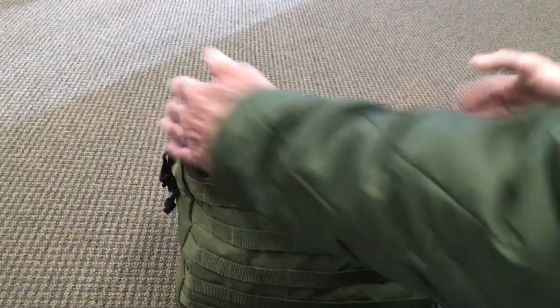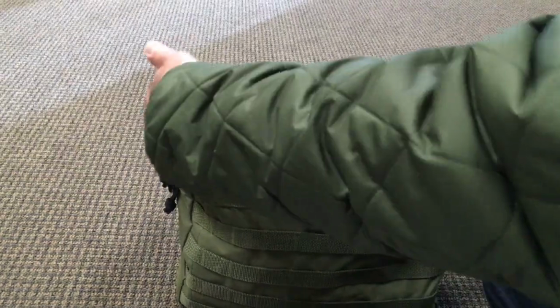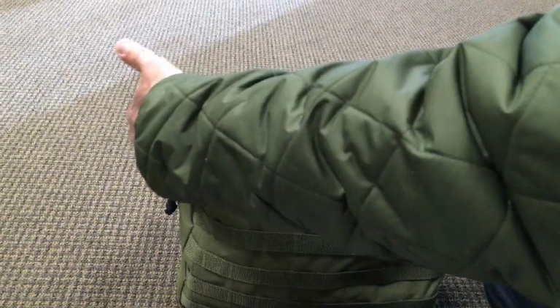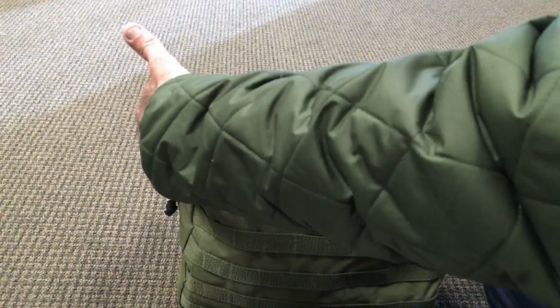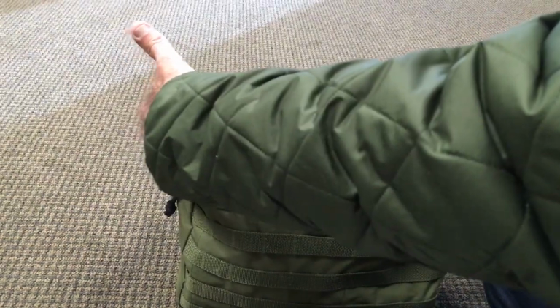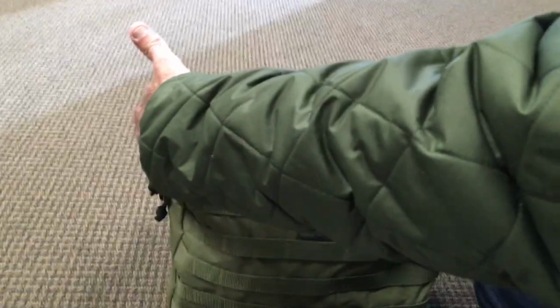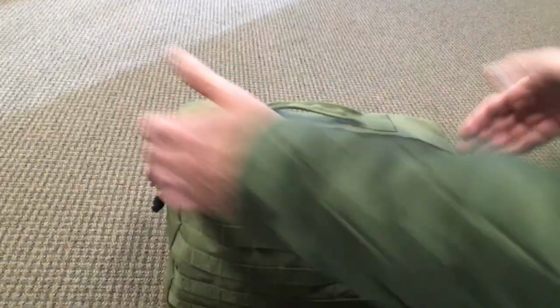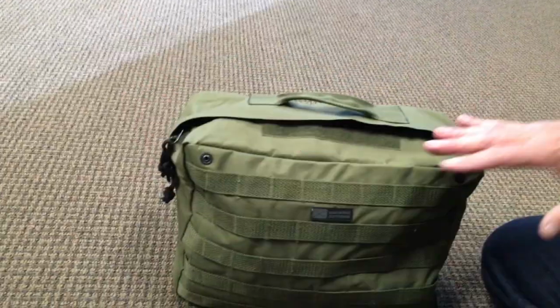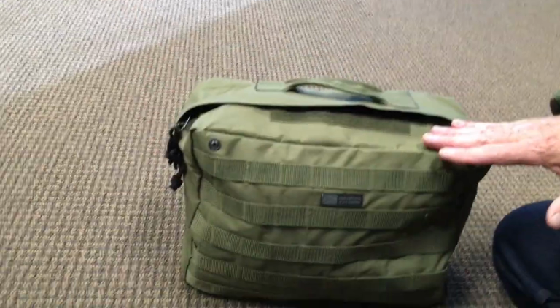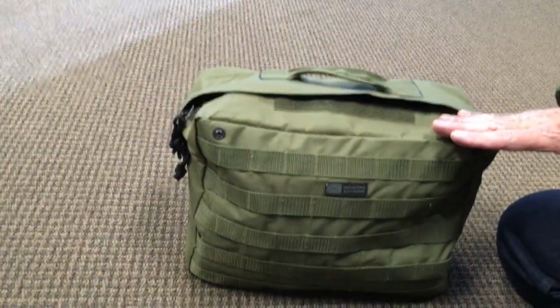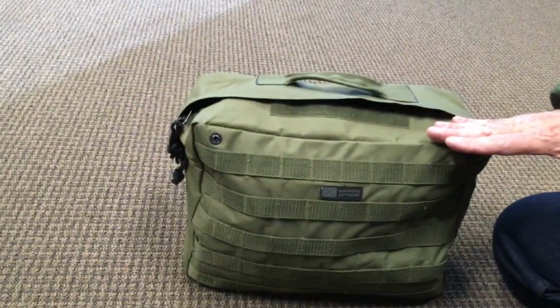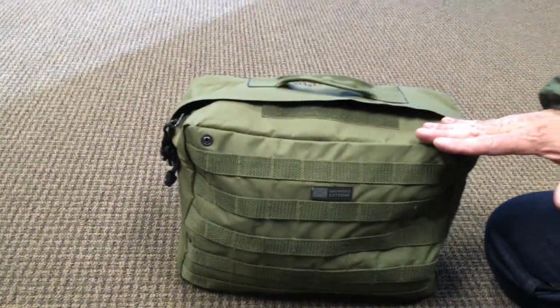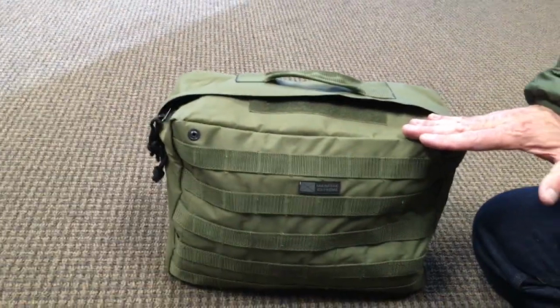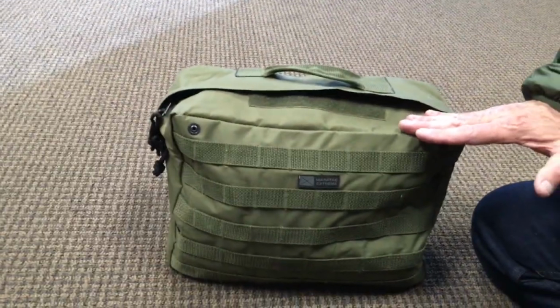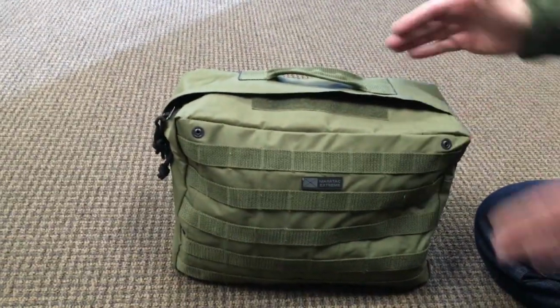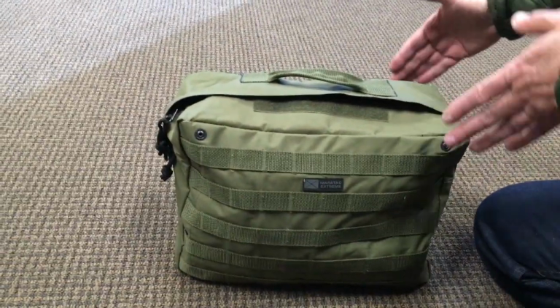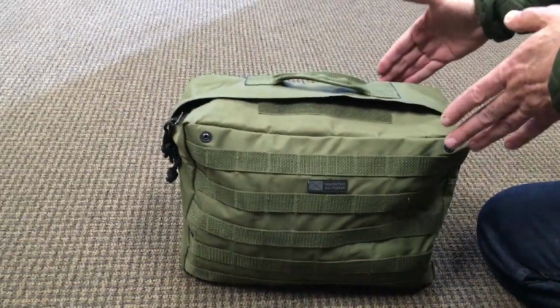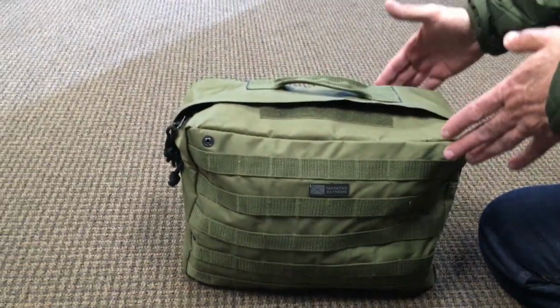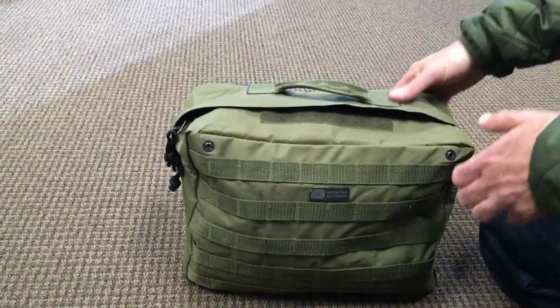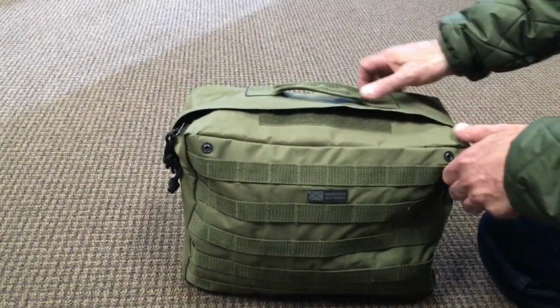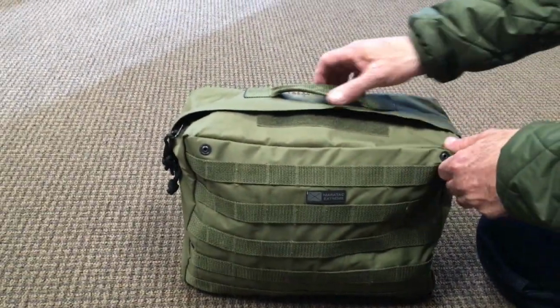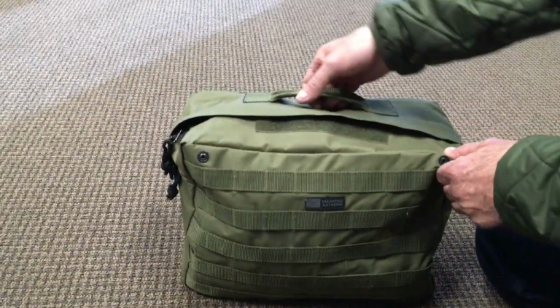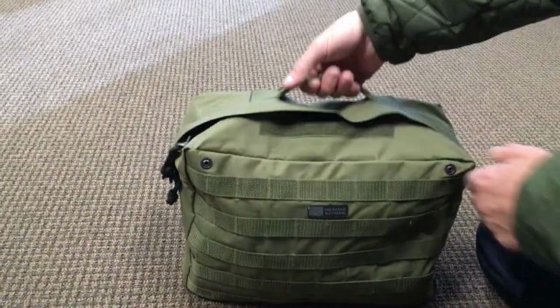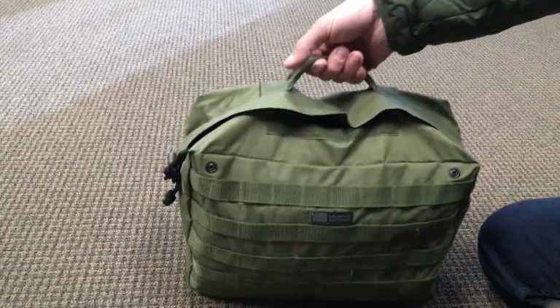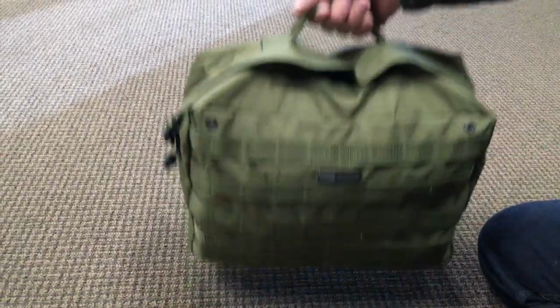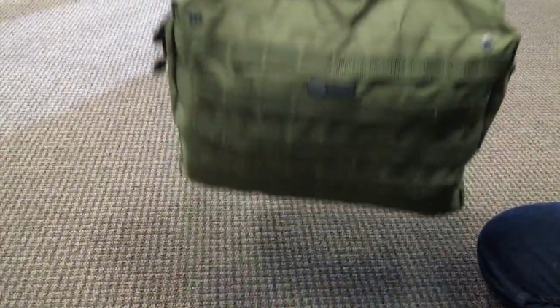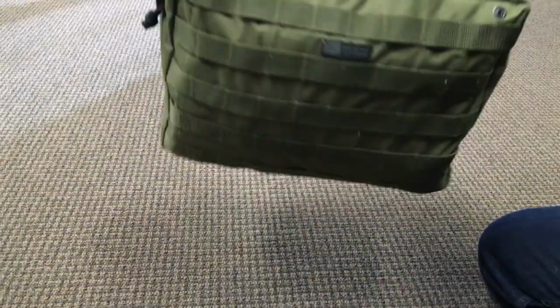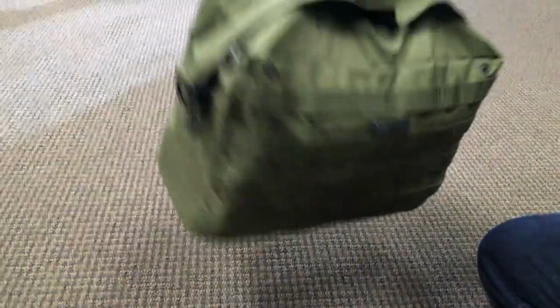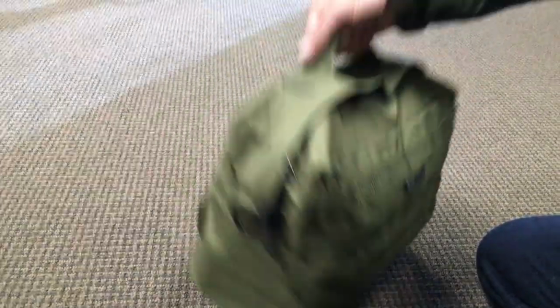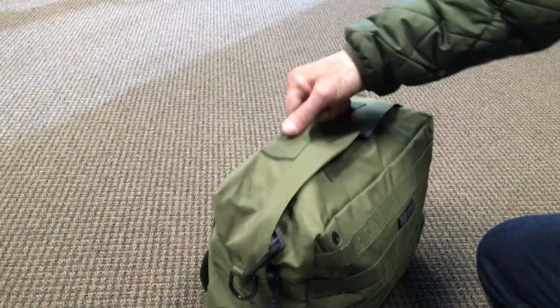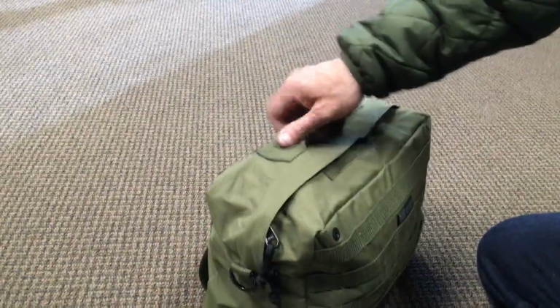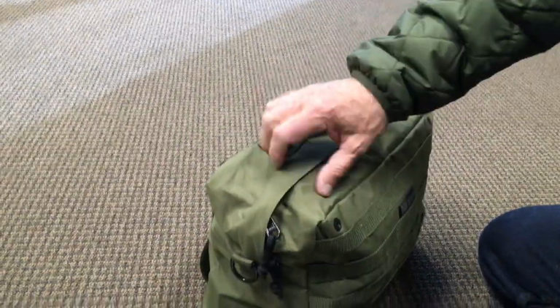It's 14 inches long, 11 inches high, 6 inches wide. Holds a ton of stuff in here.